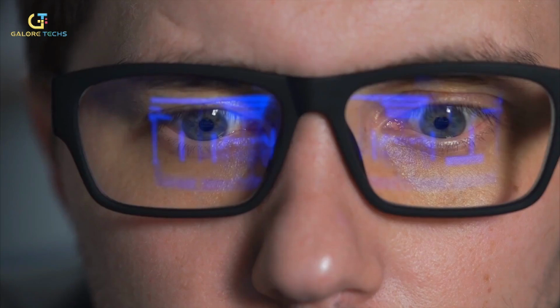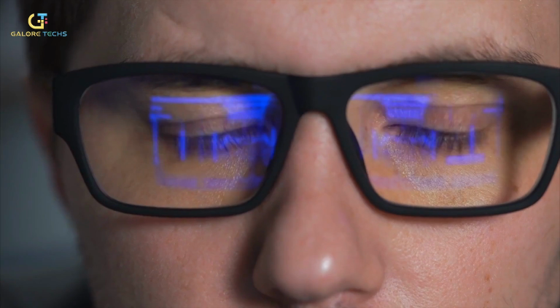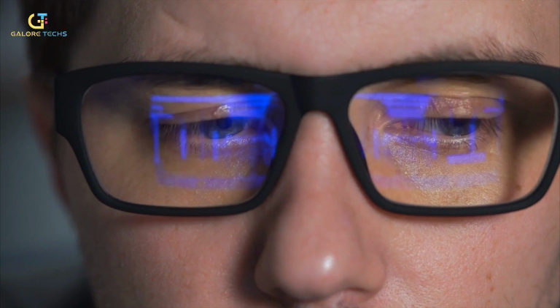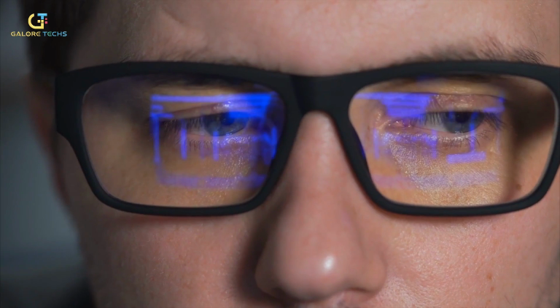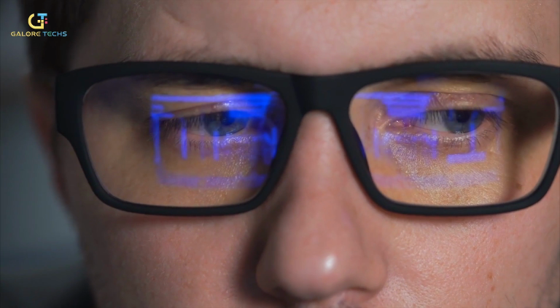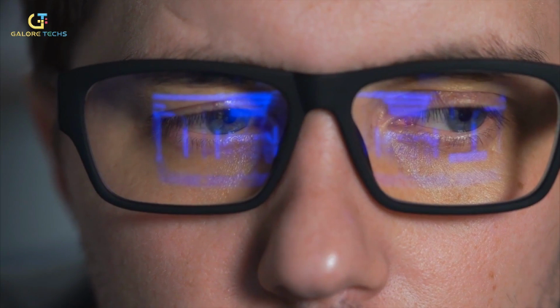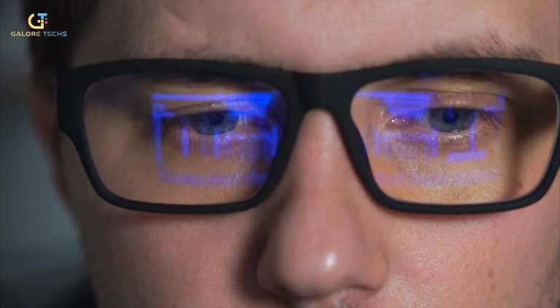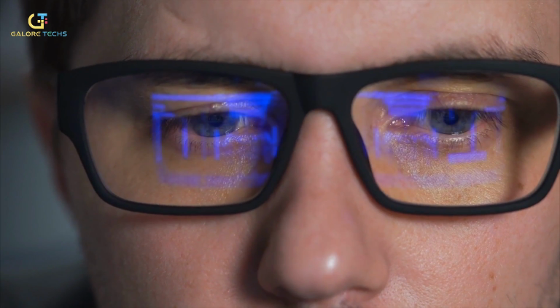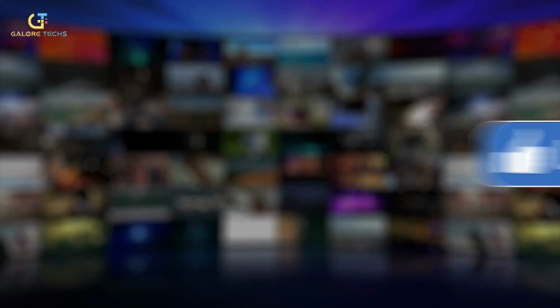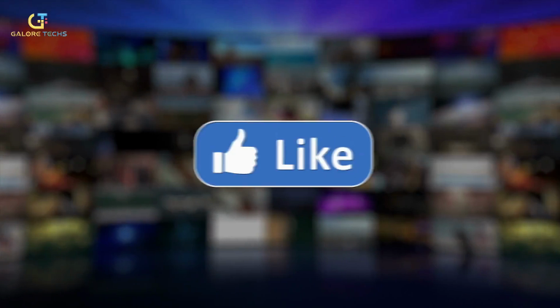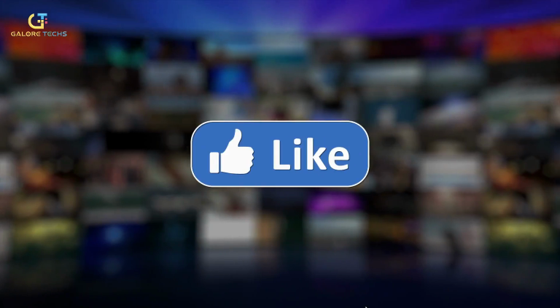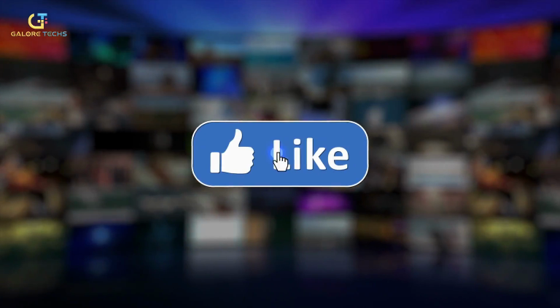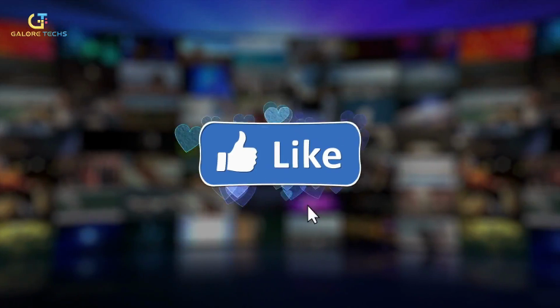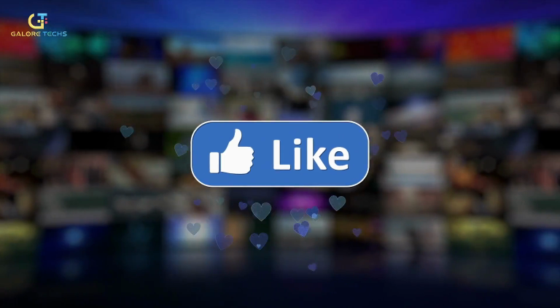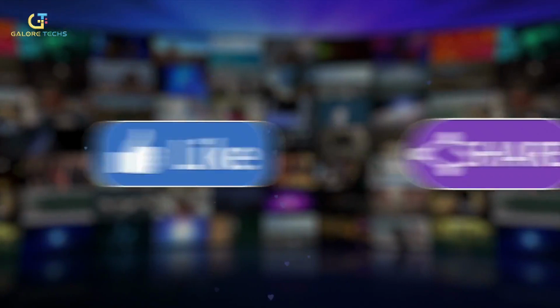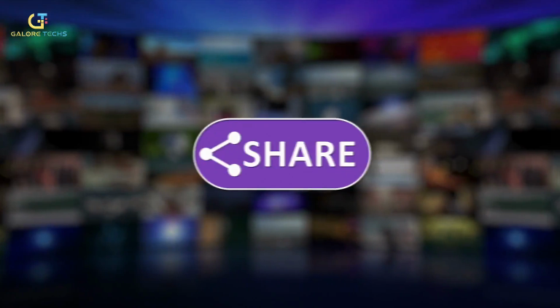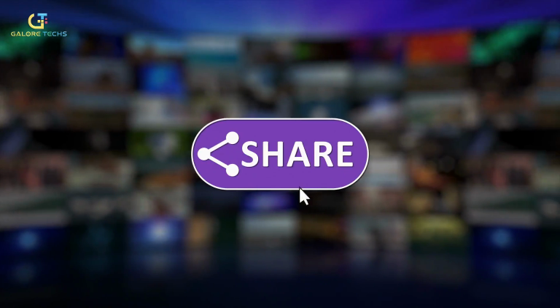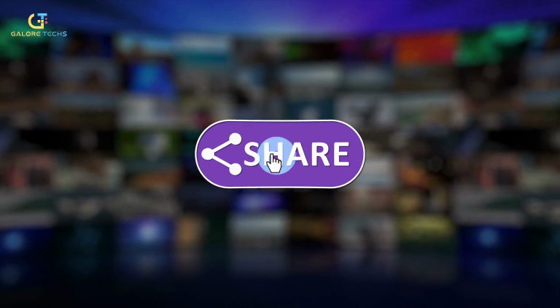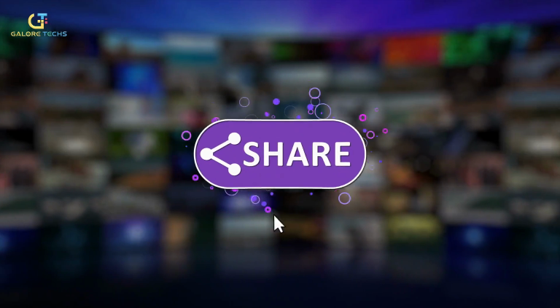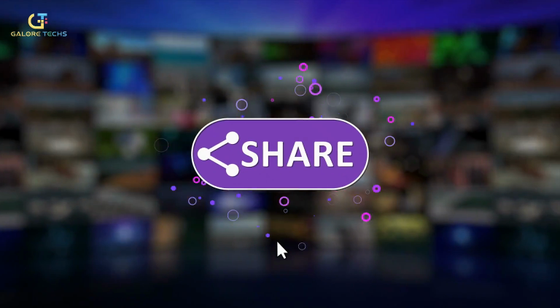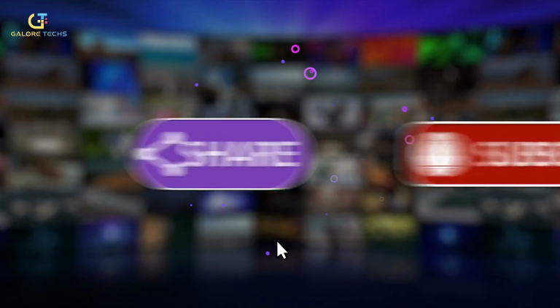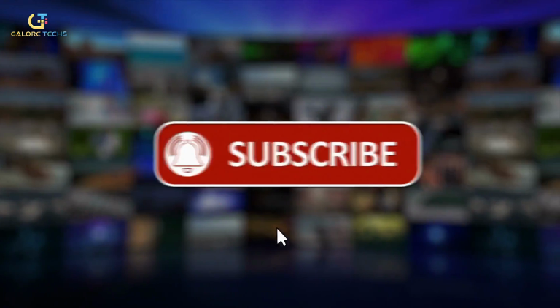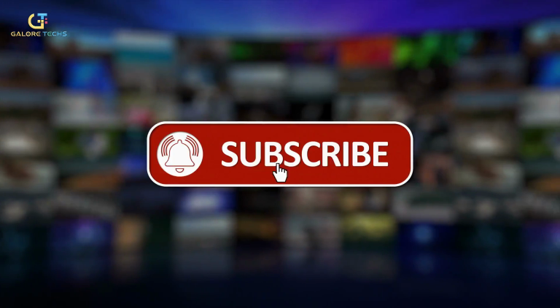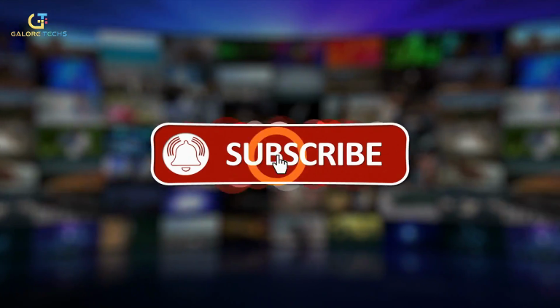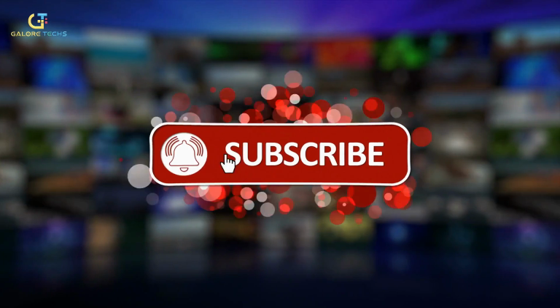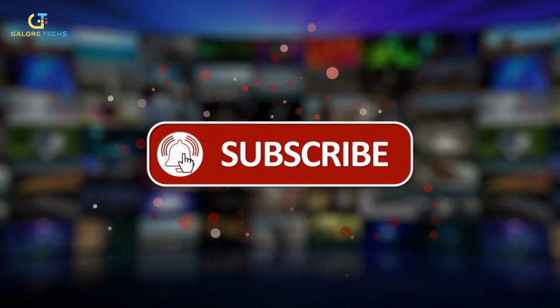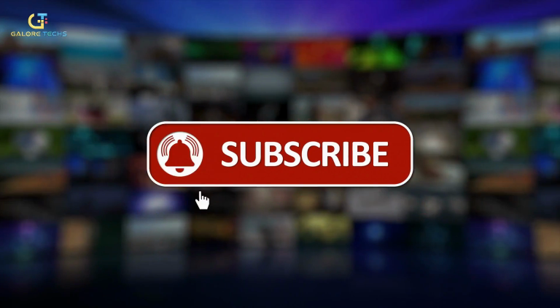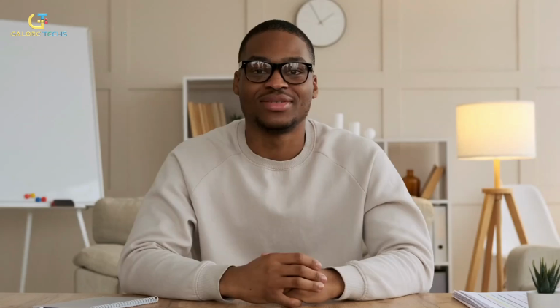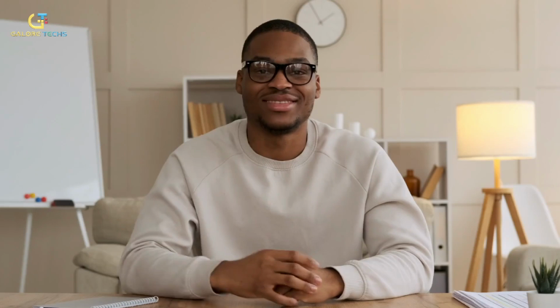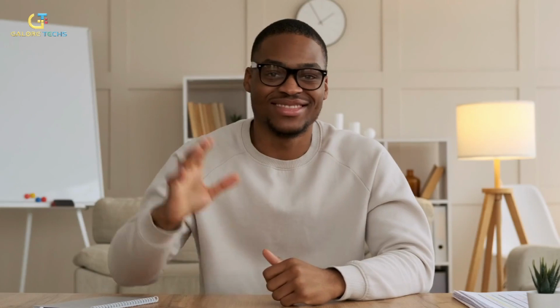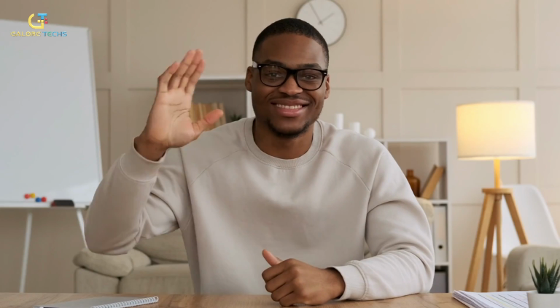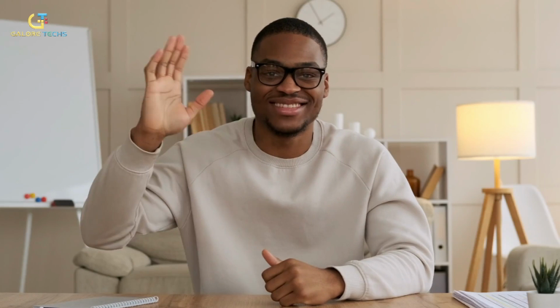I hope you enjoyed the video. Remember to like, comment, and subscribe for more GaloreTech videos. Thanks for watching.